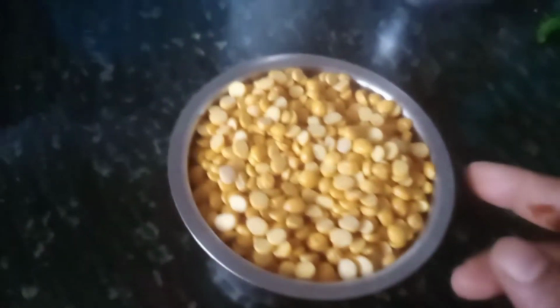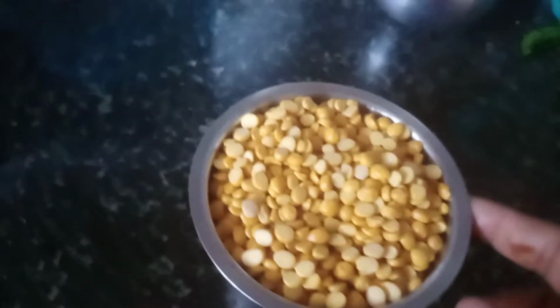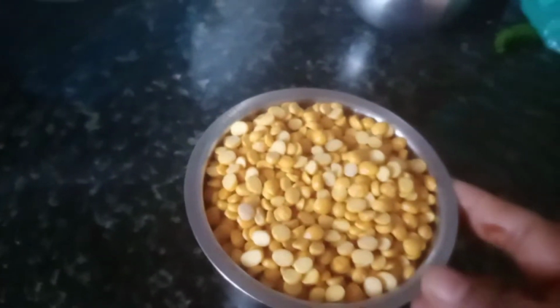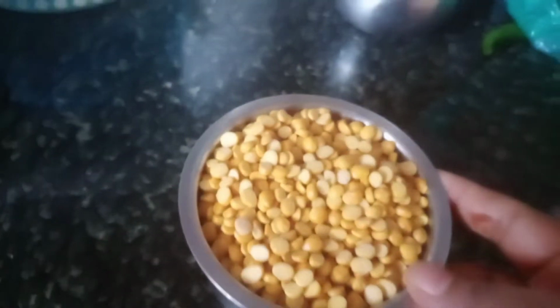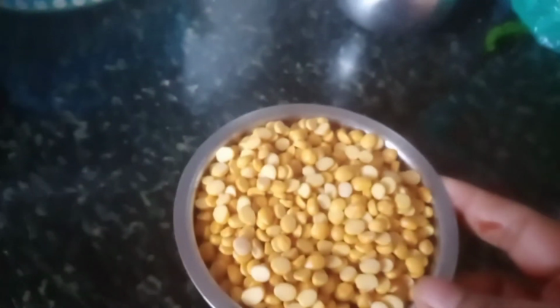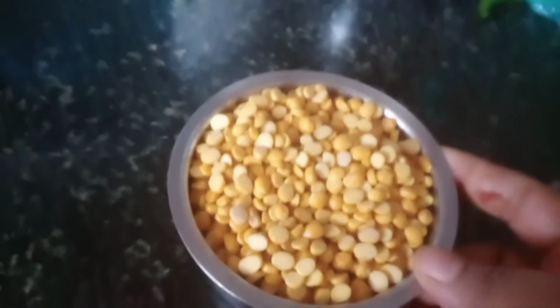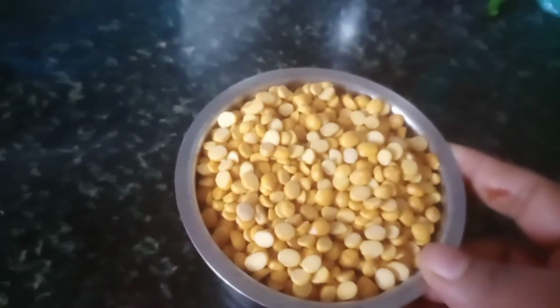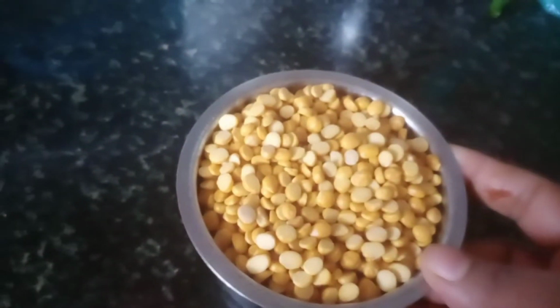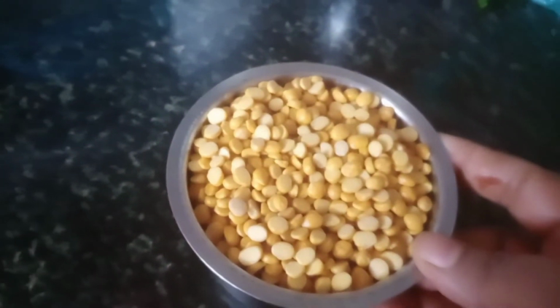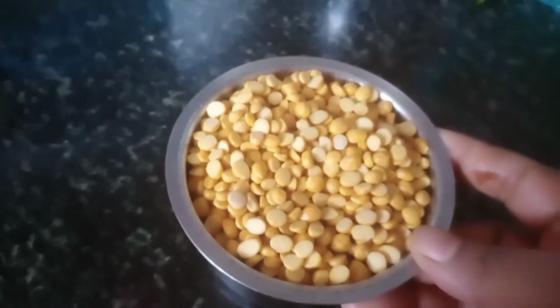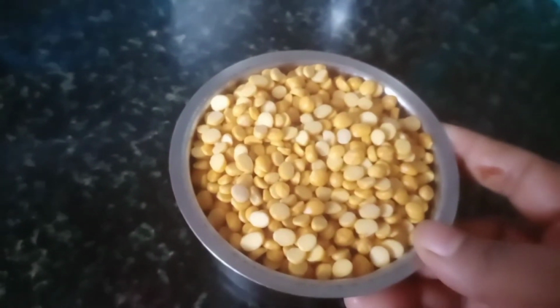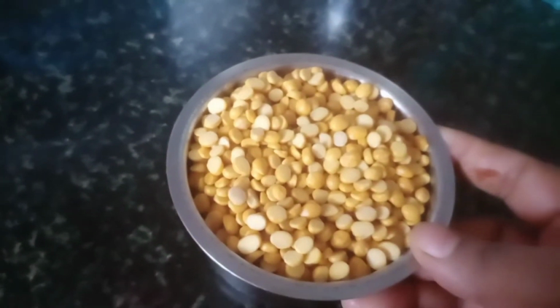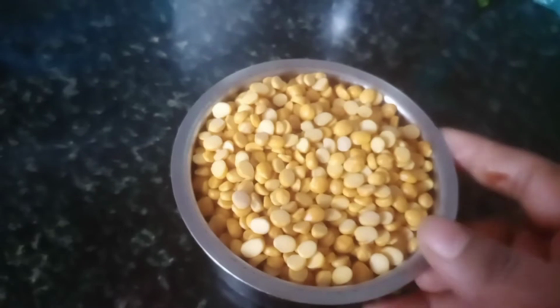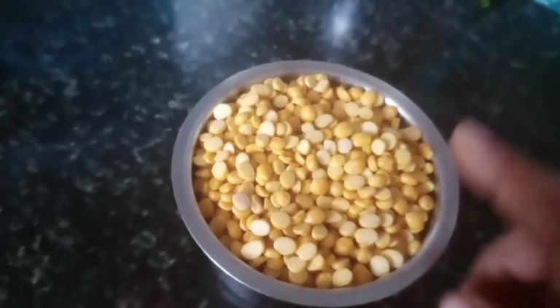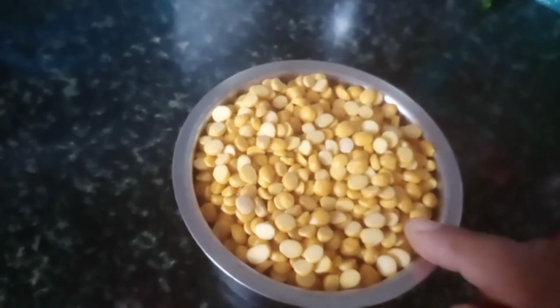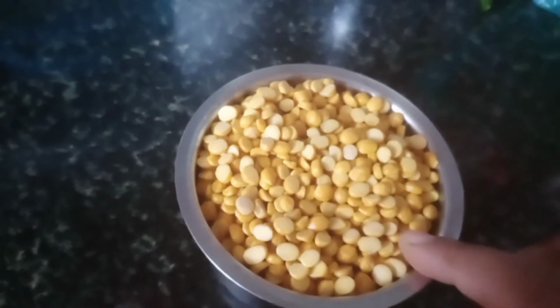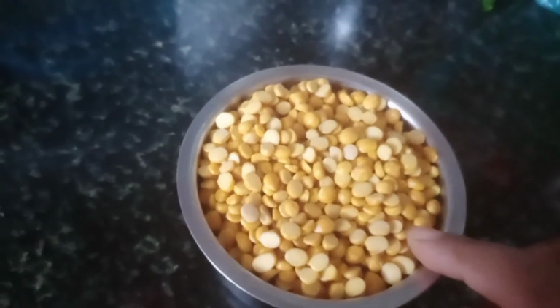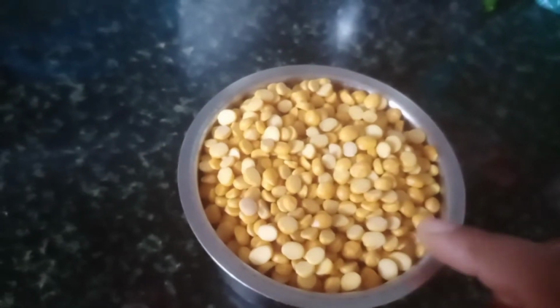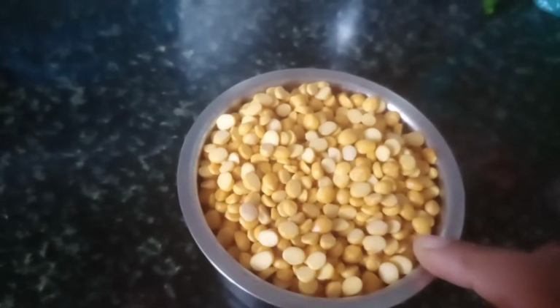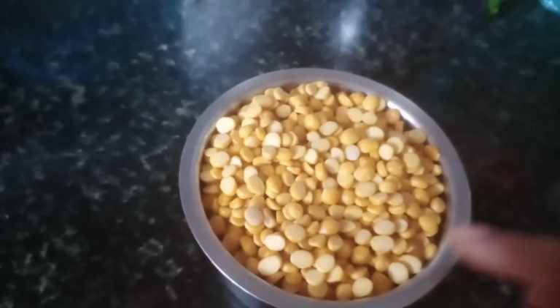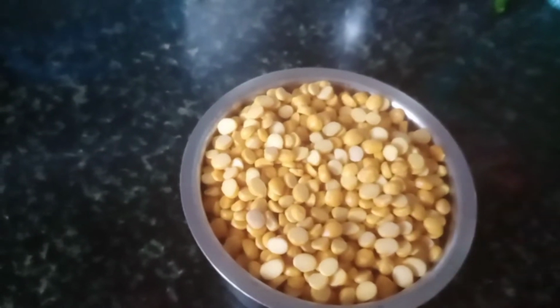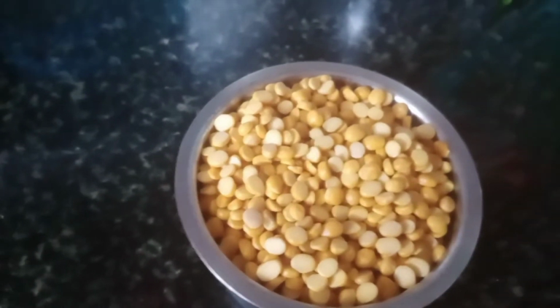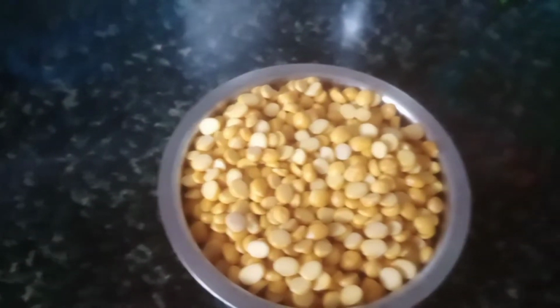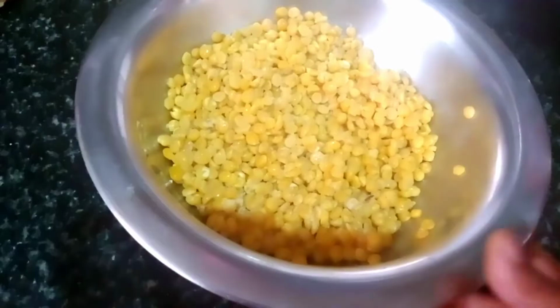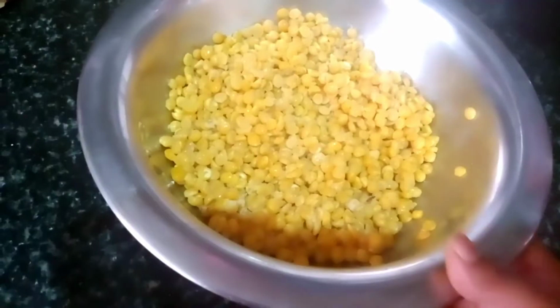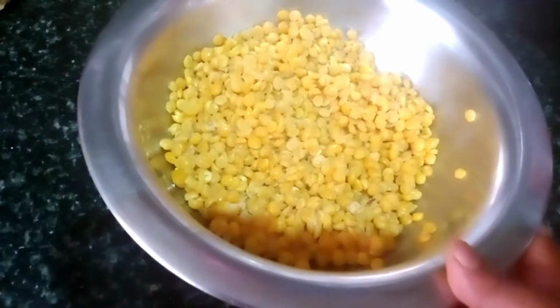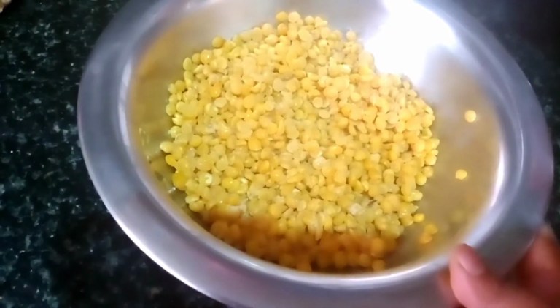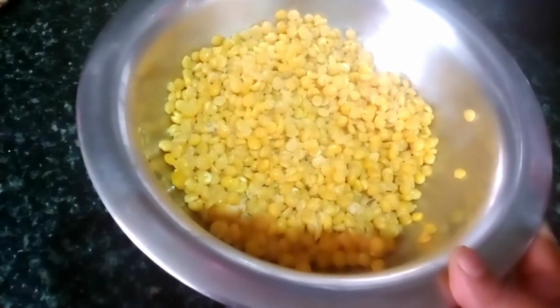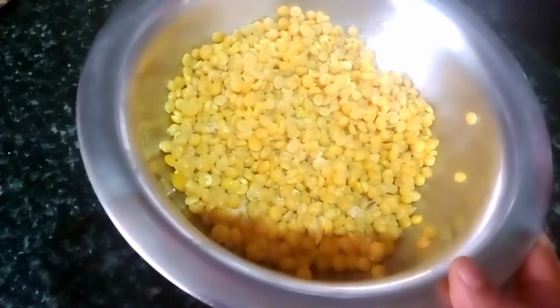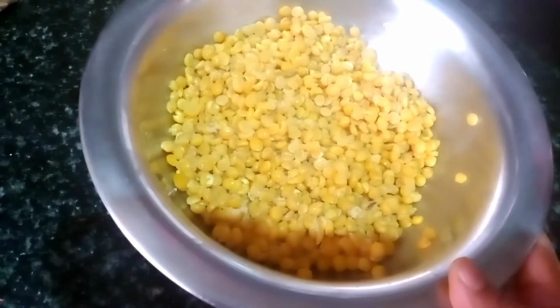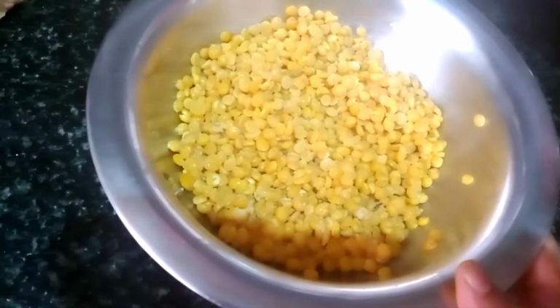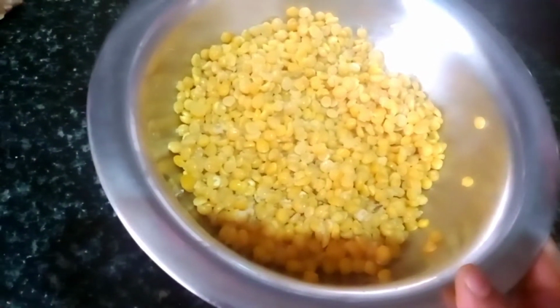Now we are going to use the color part. Let's start the color. Now the color is first.